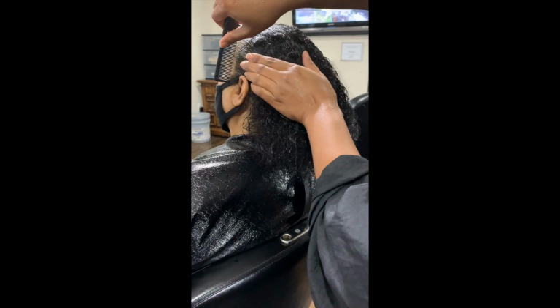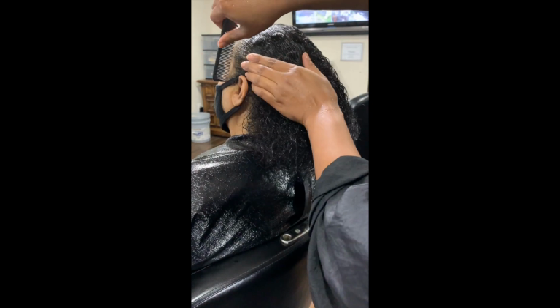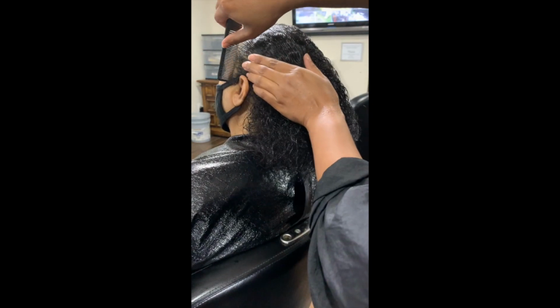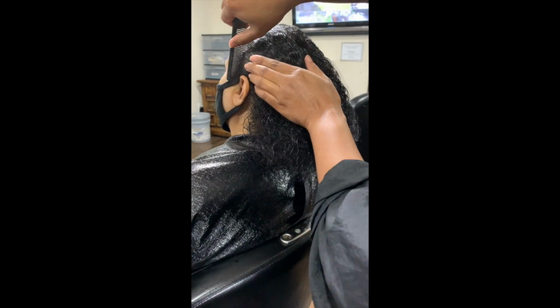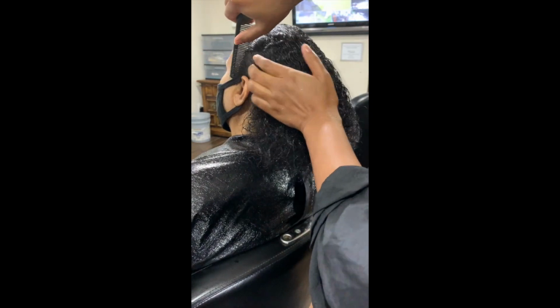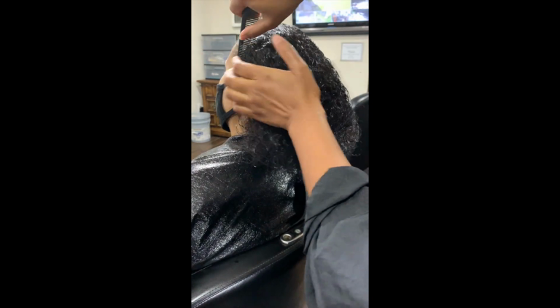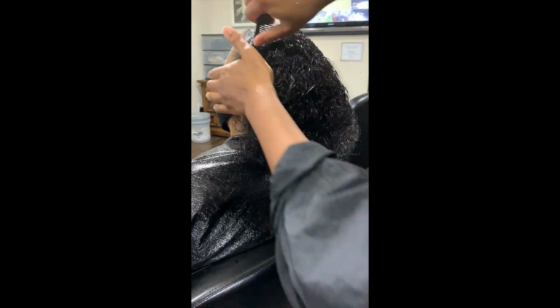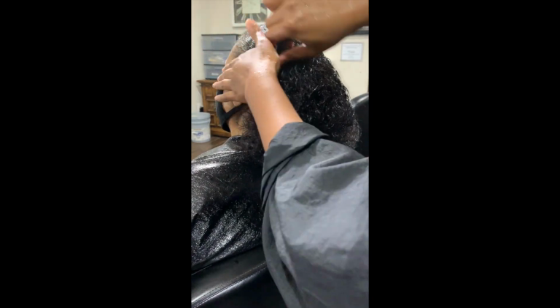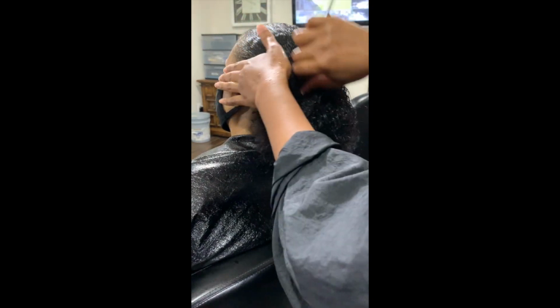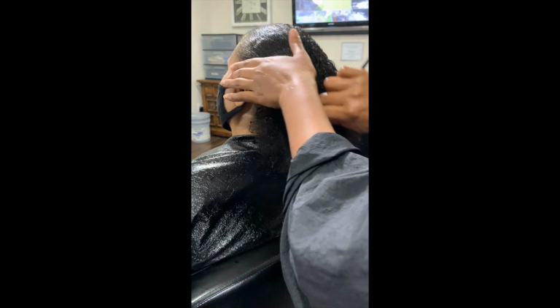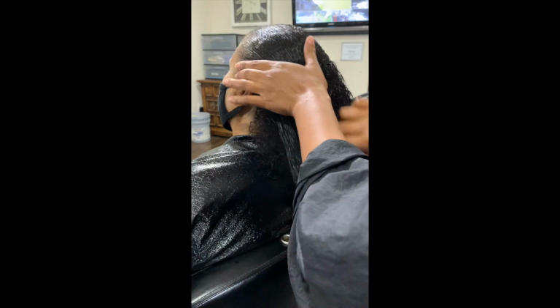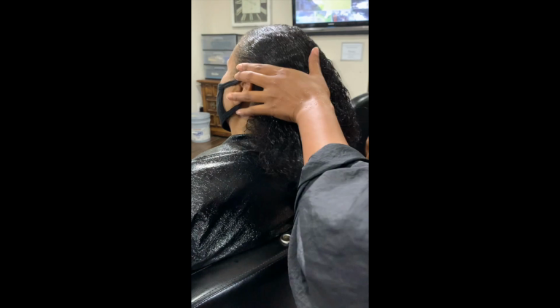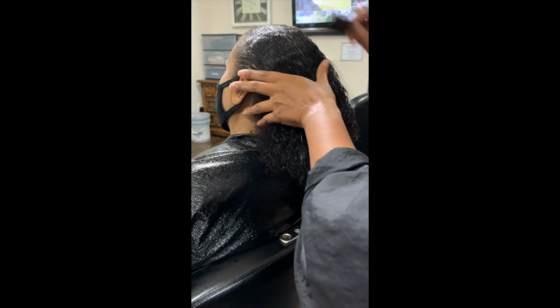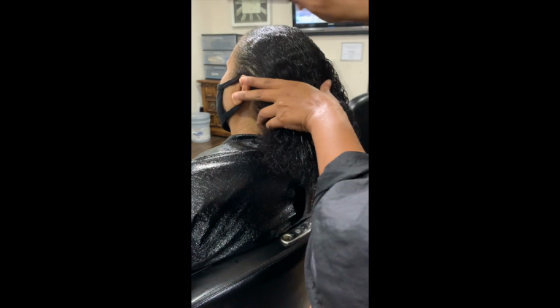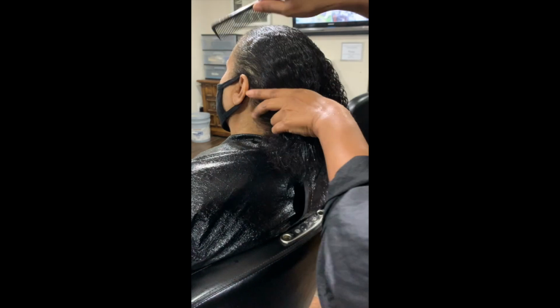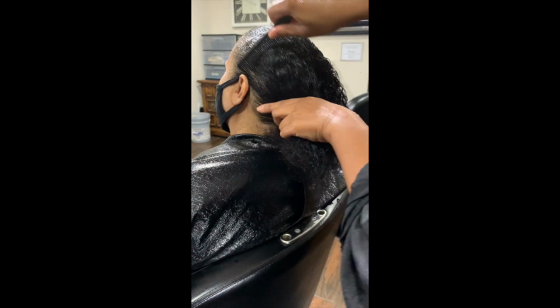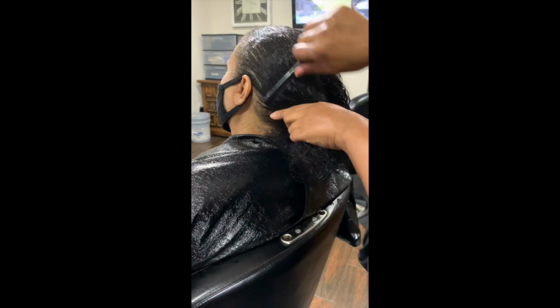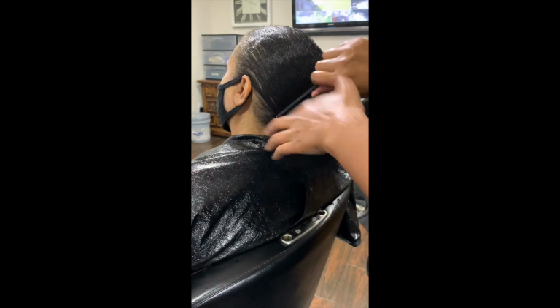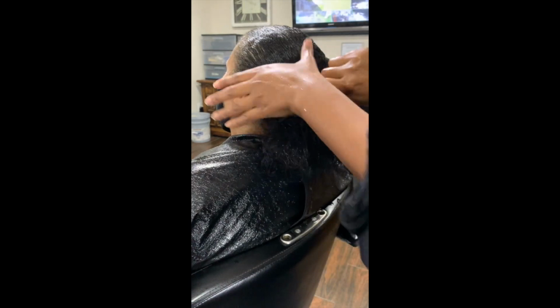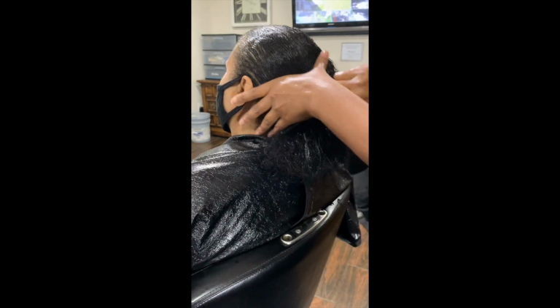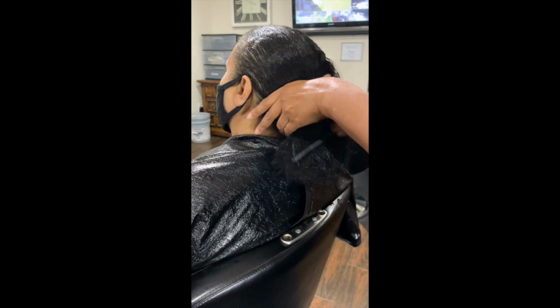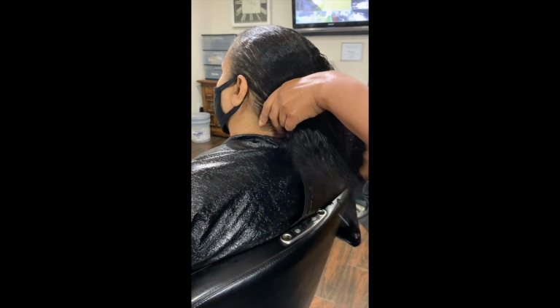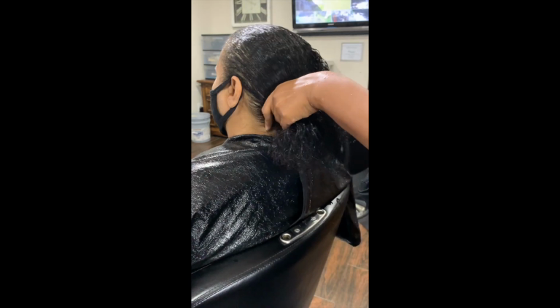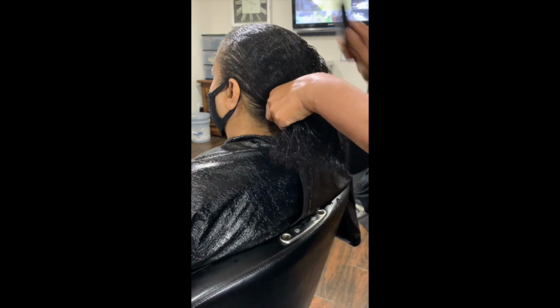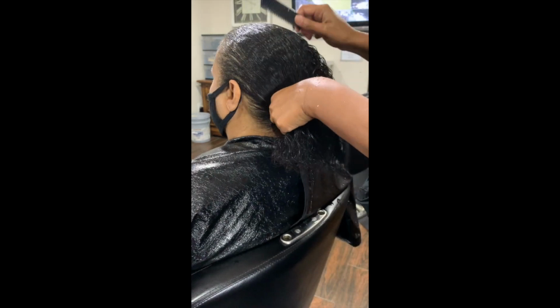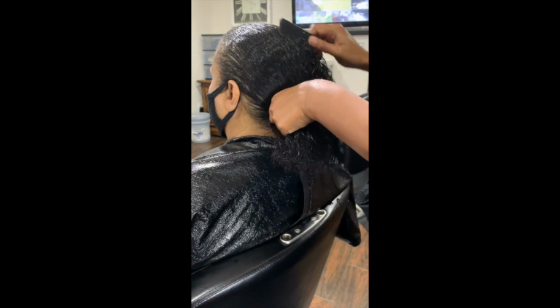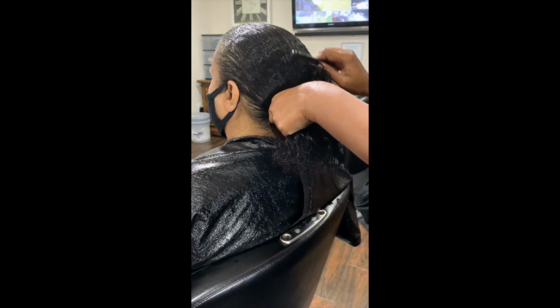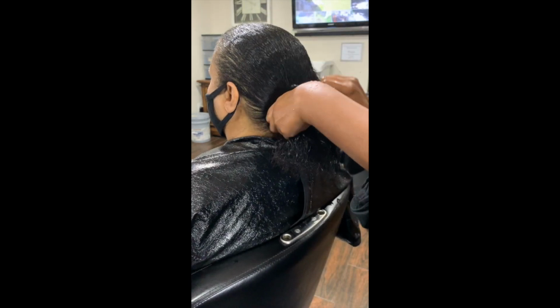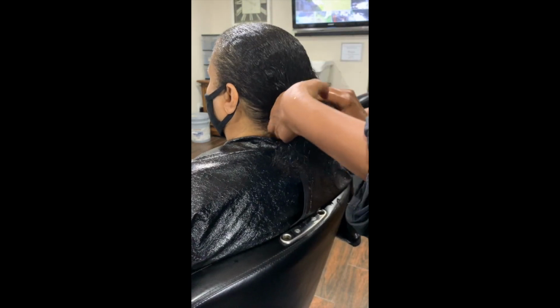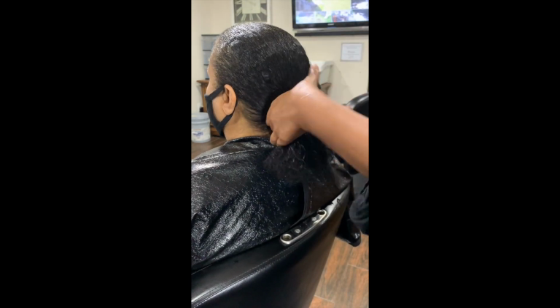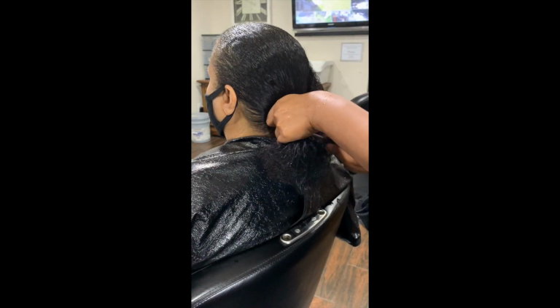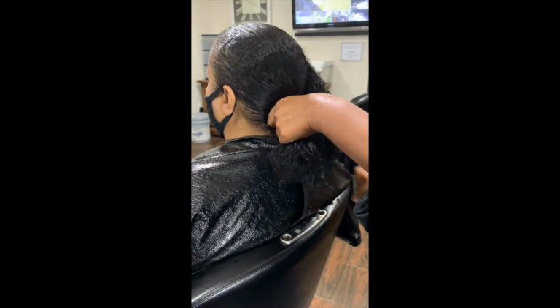I will comb her product through. This will allow me to make sure that her product is evenly coated throughout her hair.